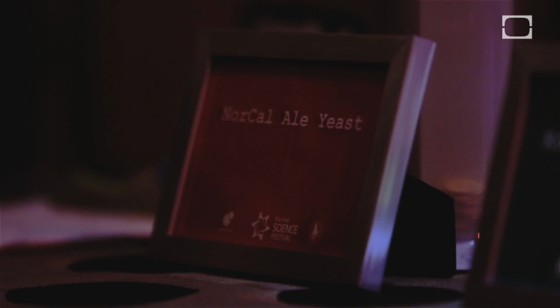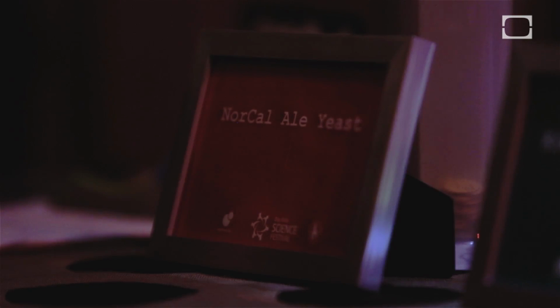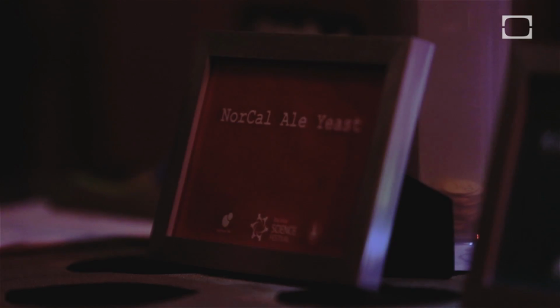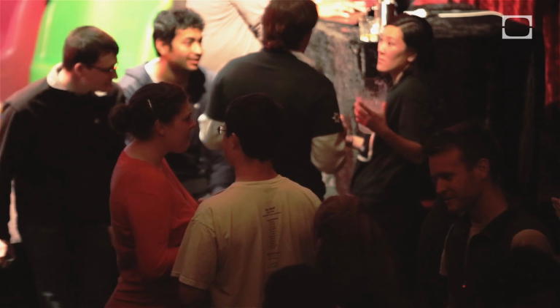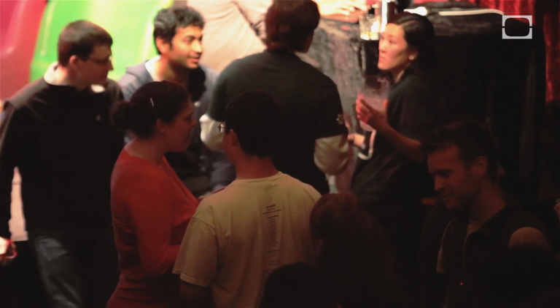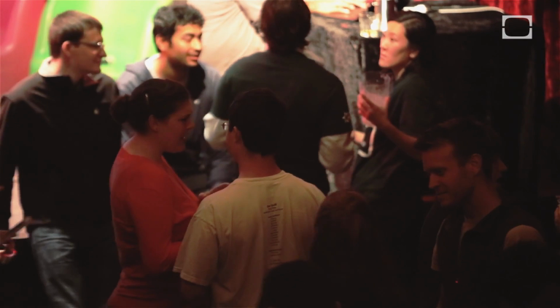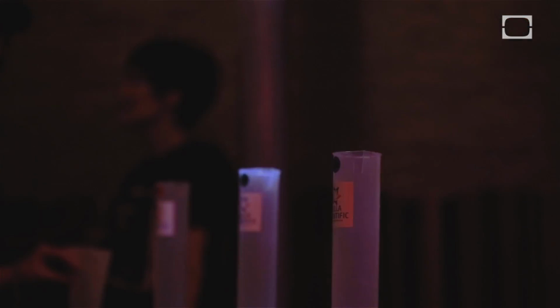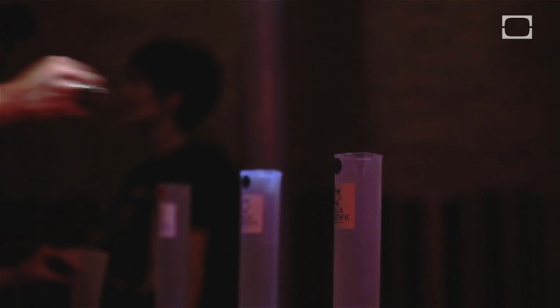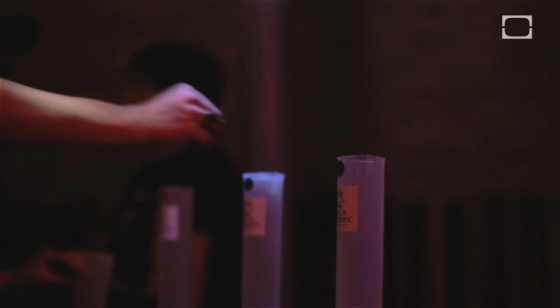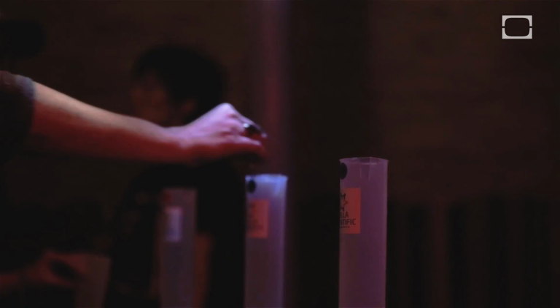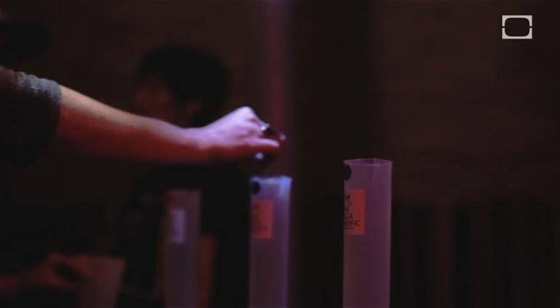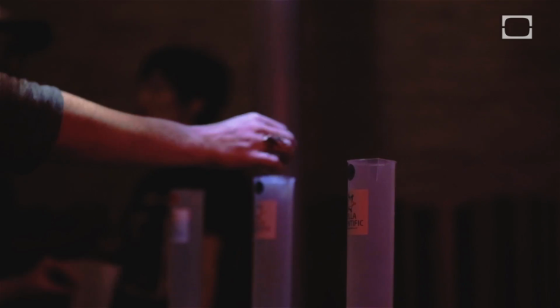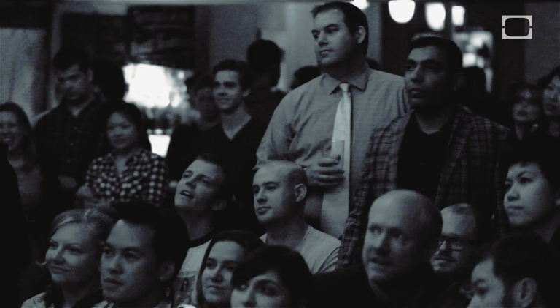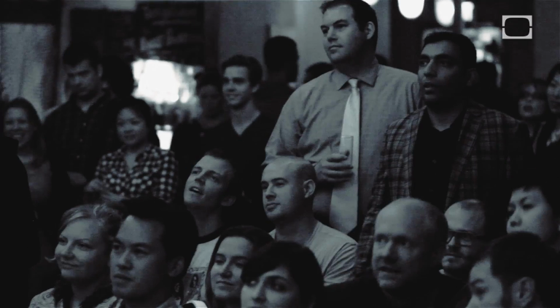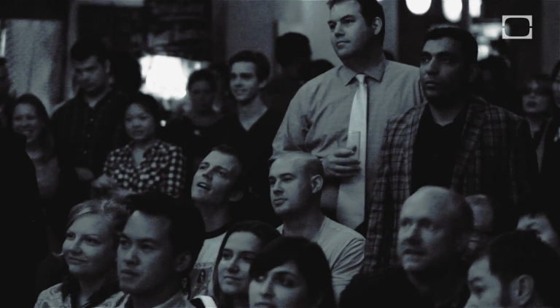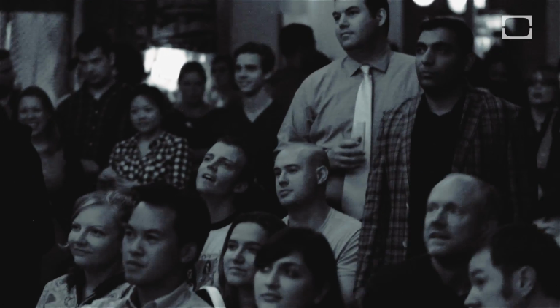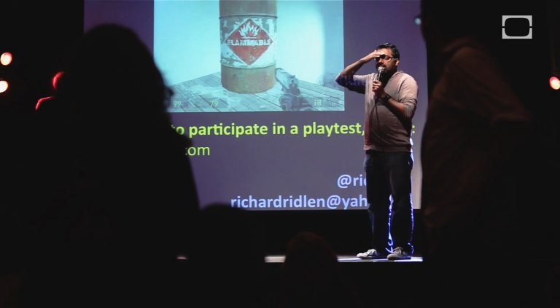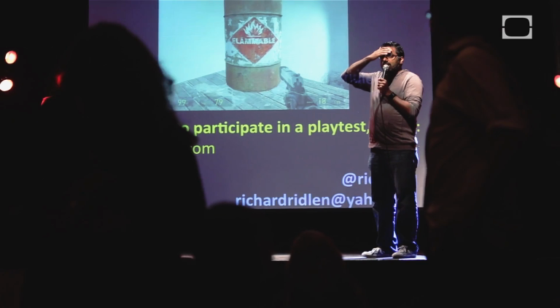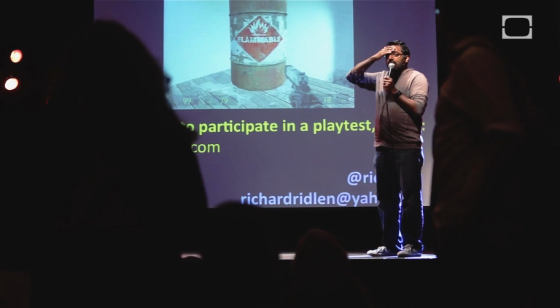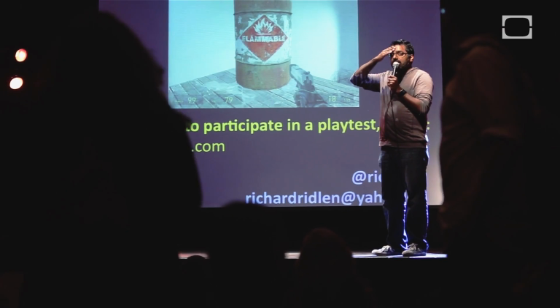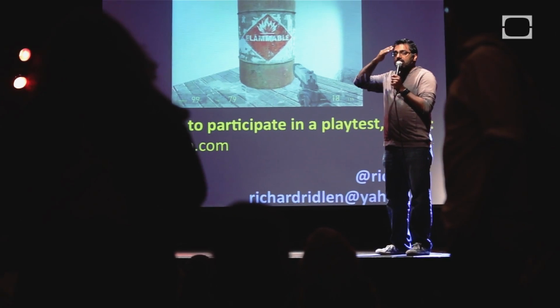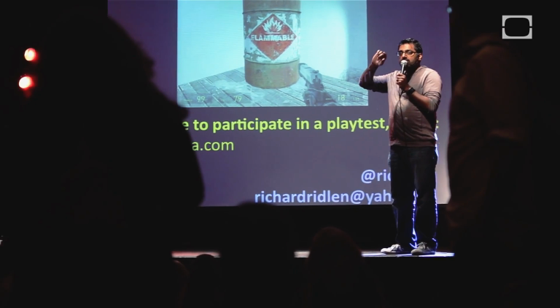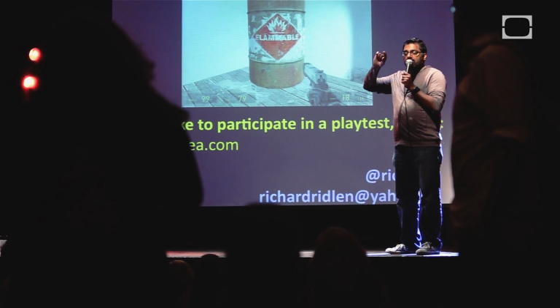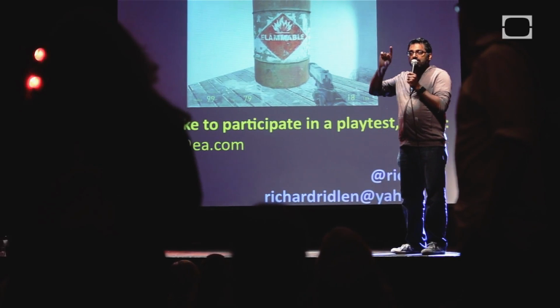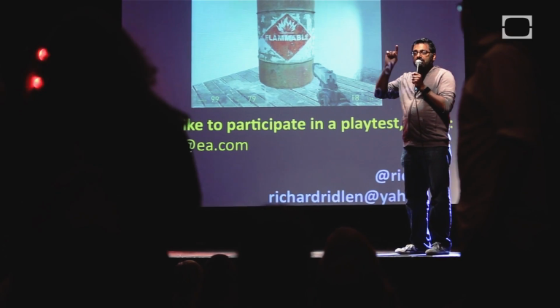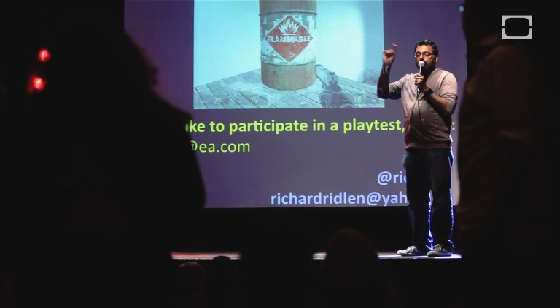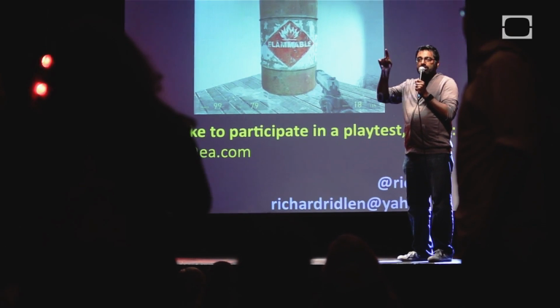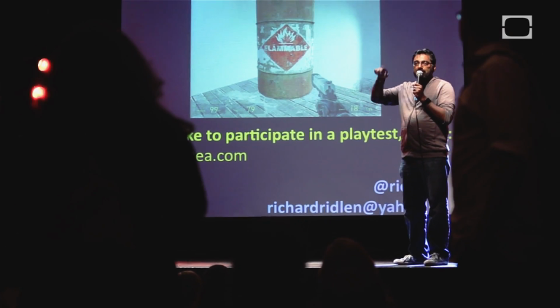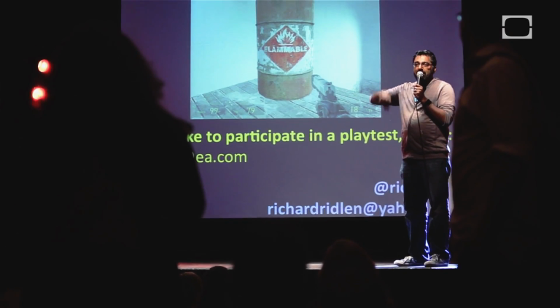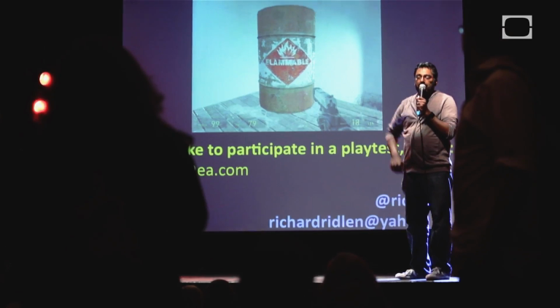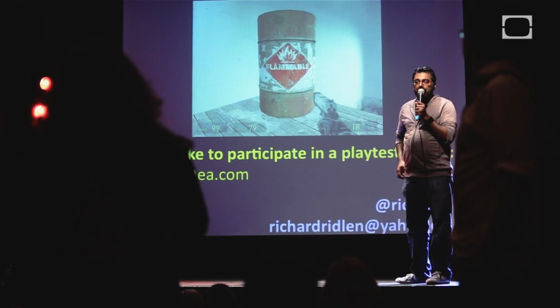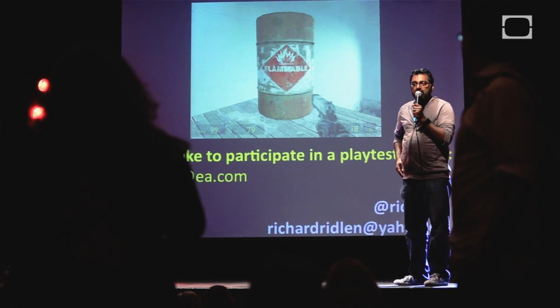Do you guys want to know what beer won? The winner is the Golden Beer Belgium.